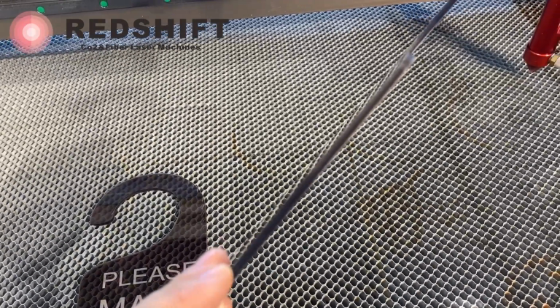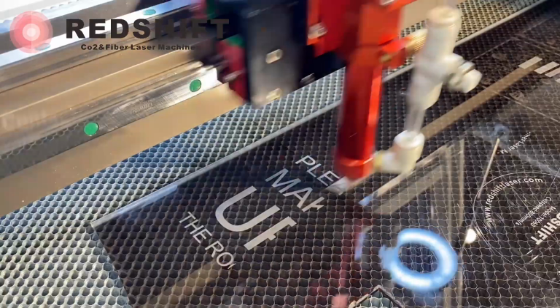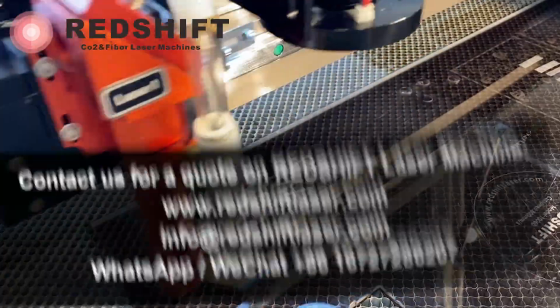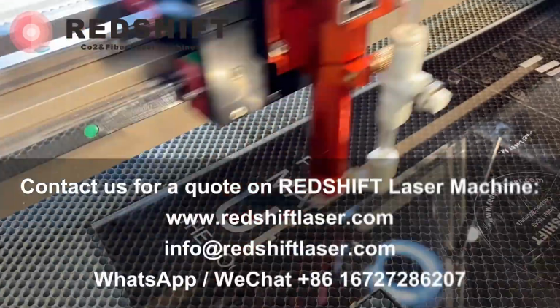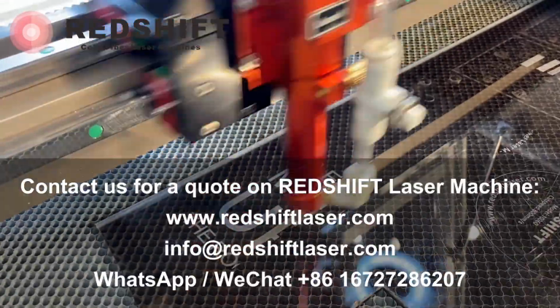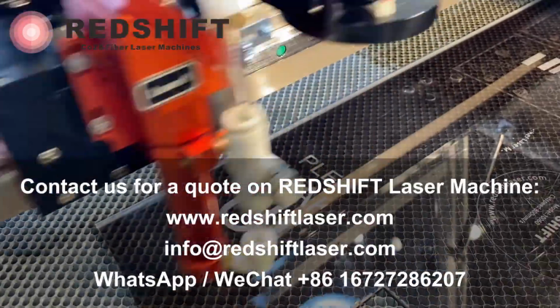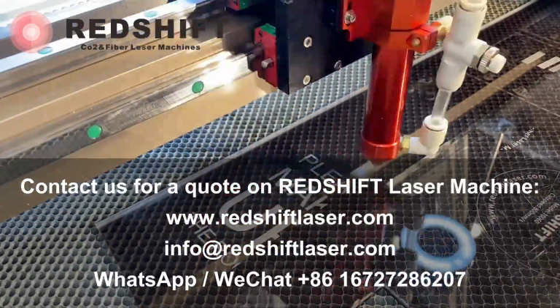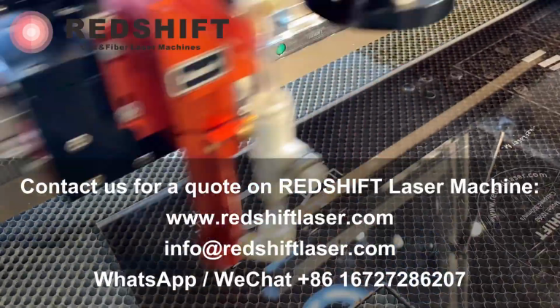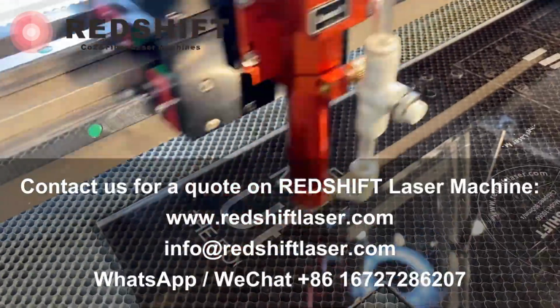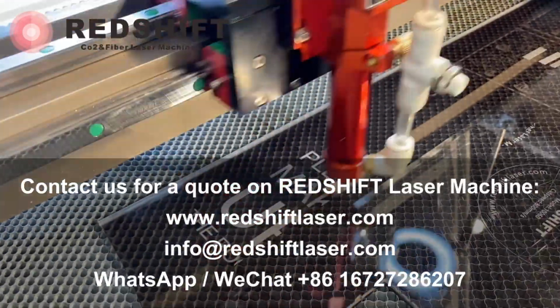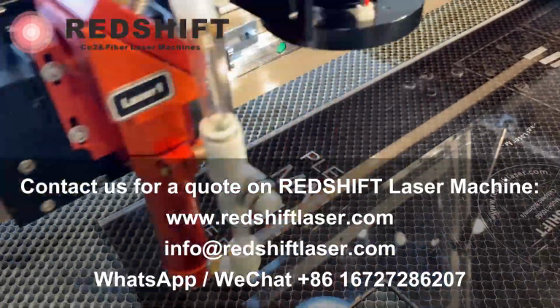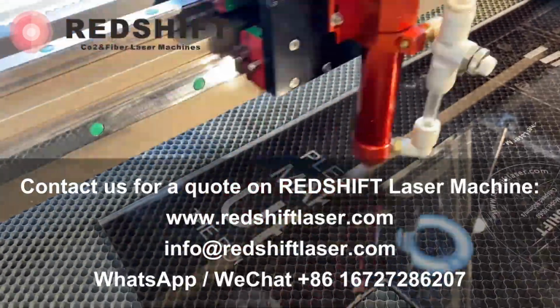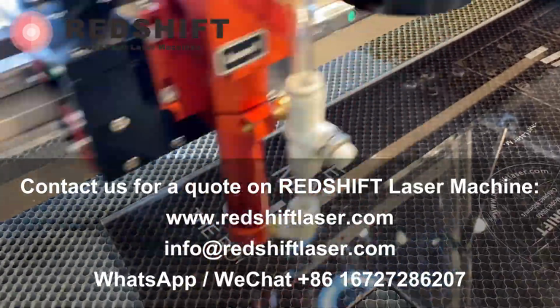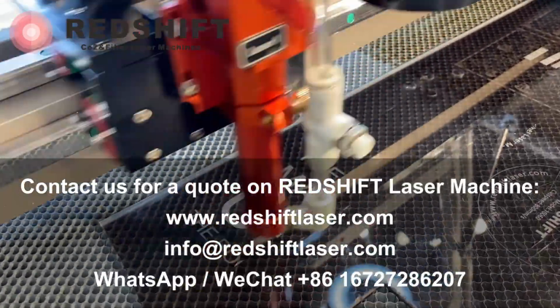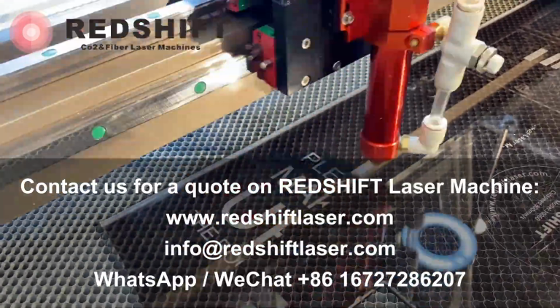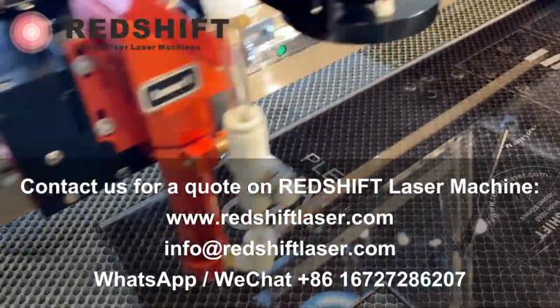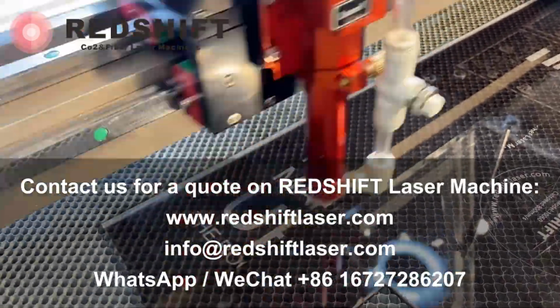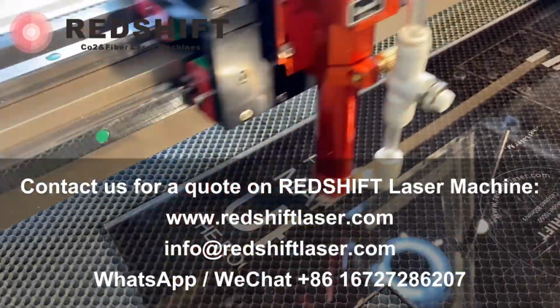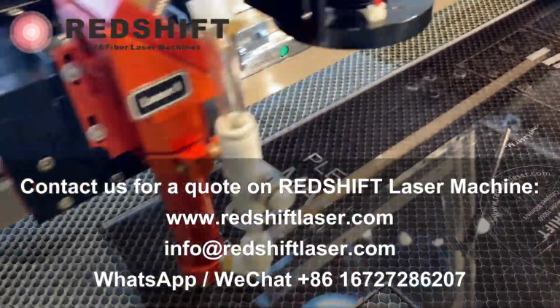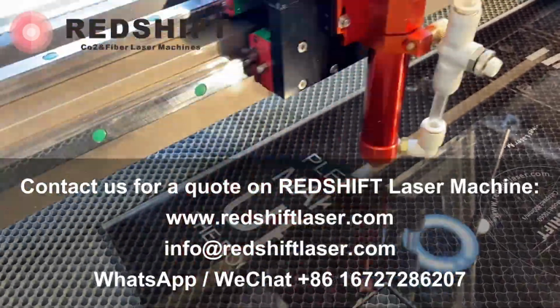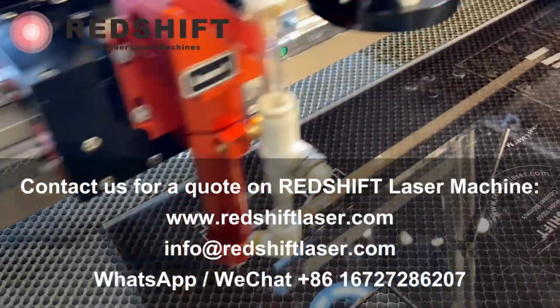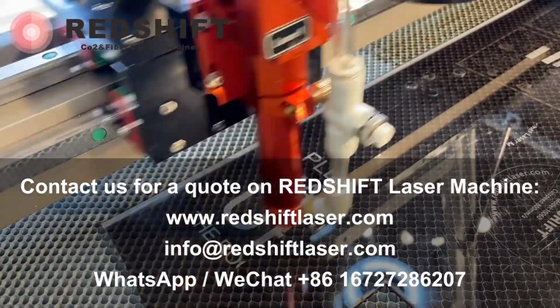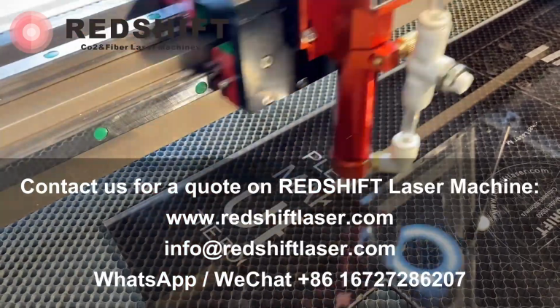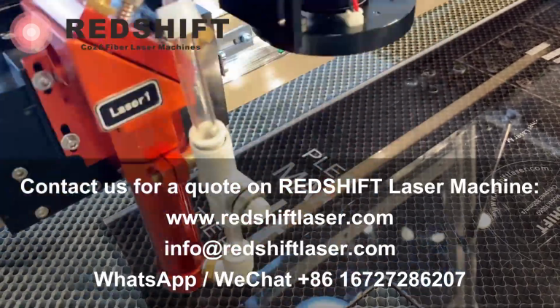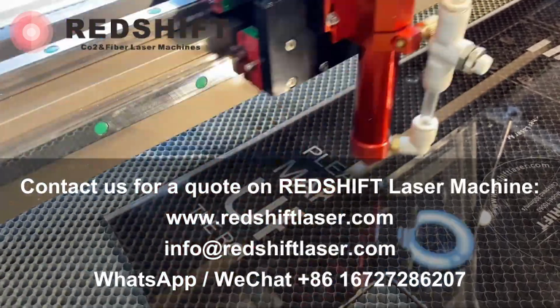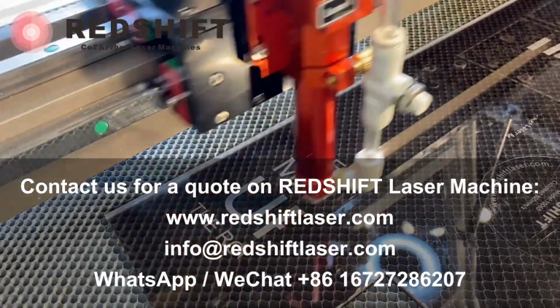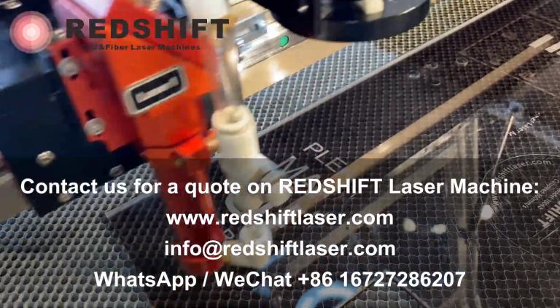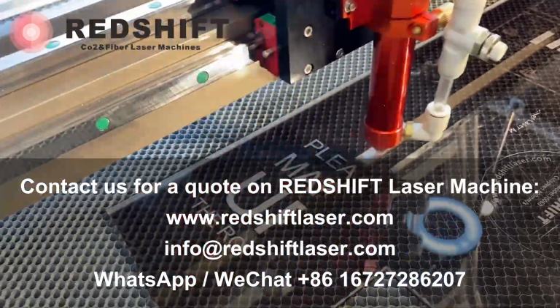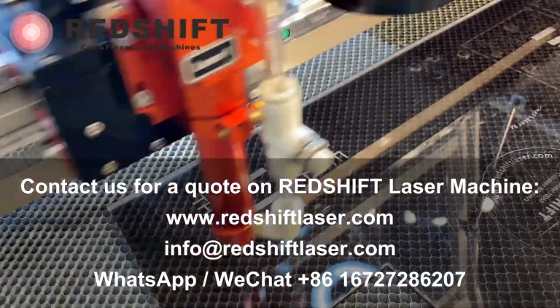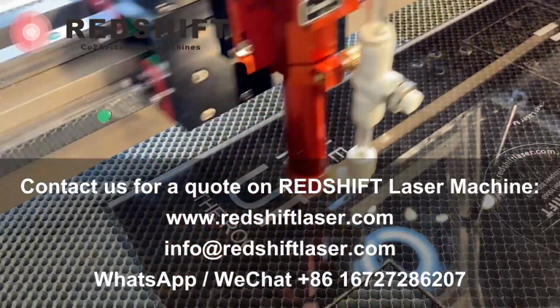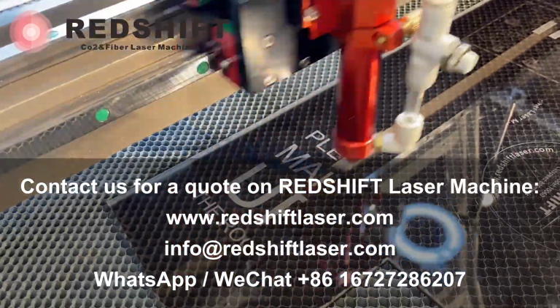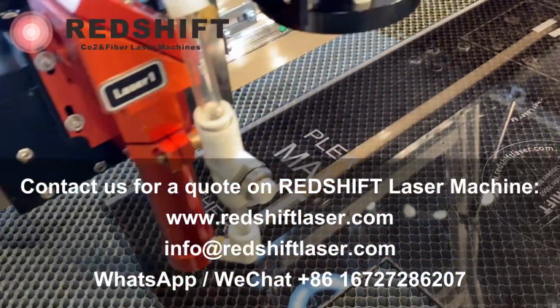Welcome to contact us for a quote on Redshift Laser Machine. Thank you.